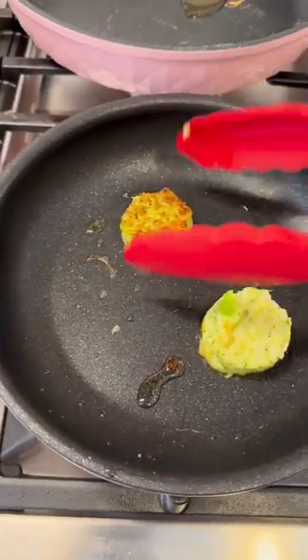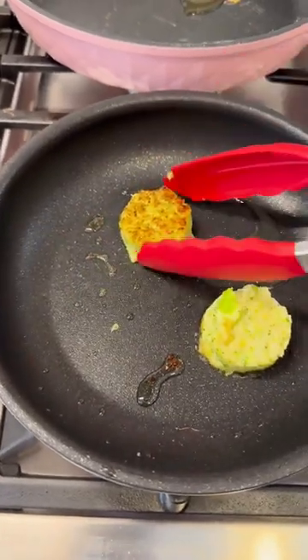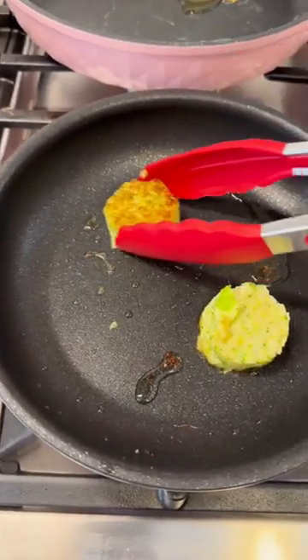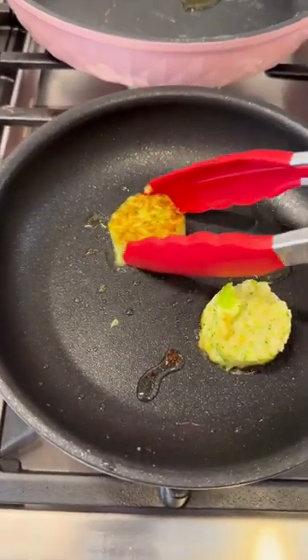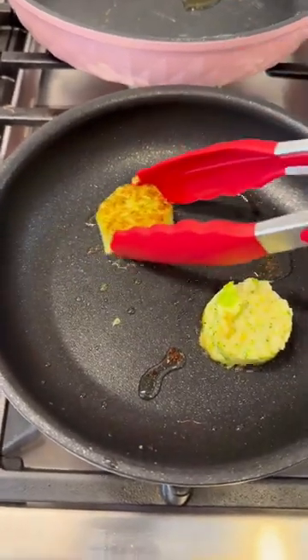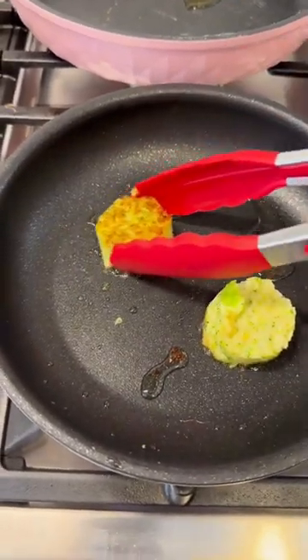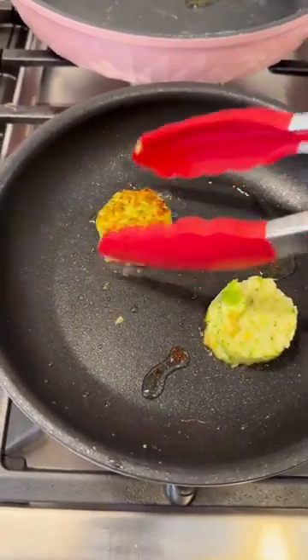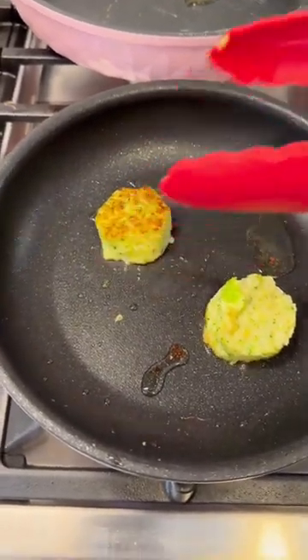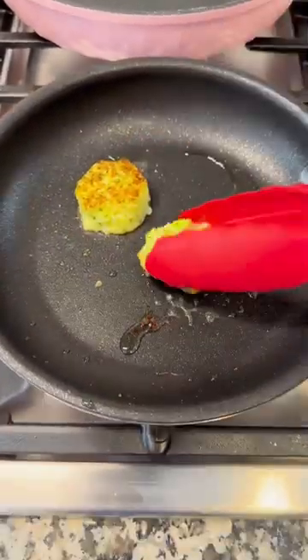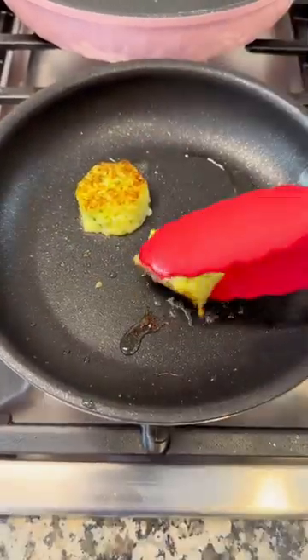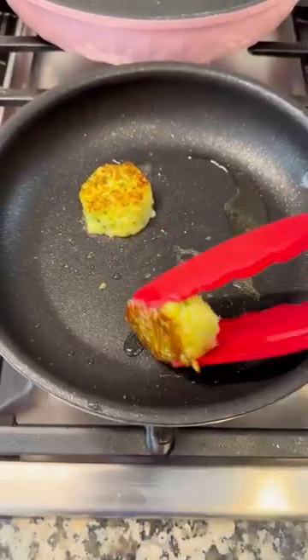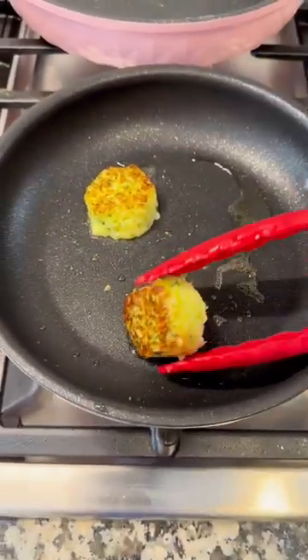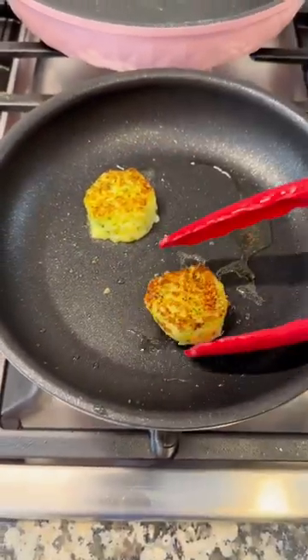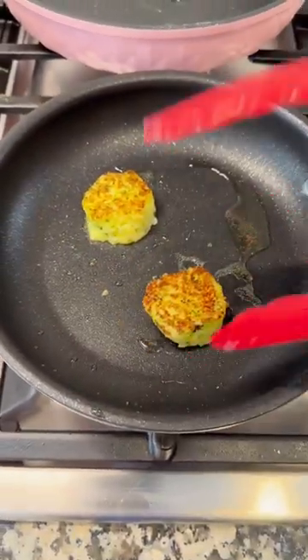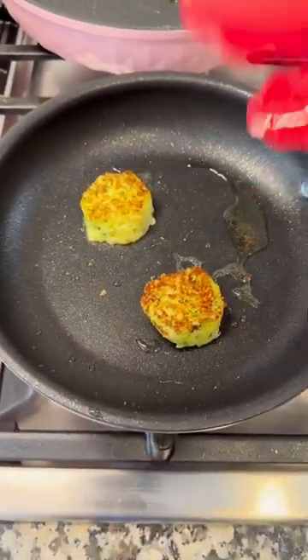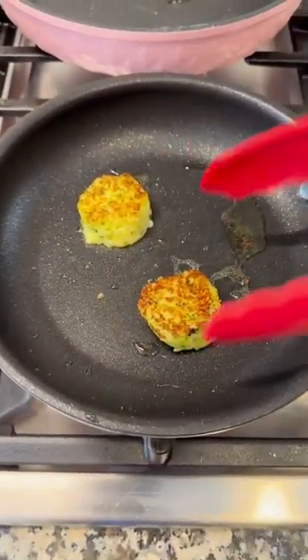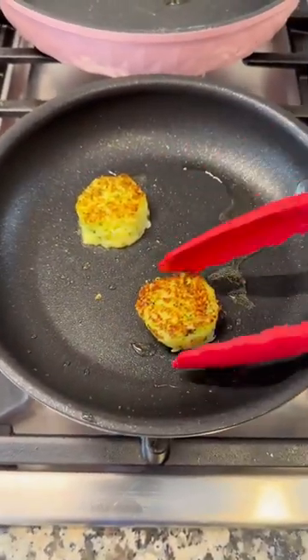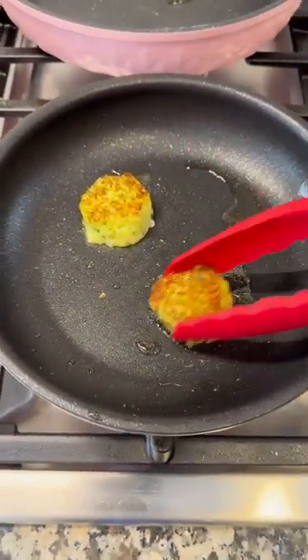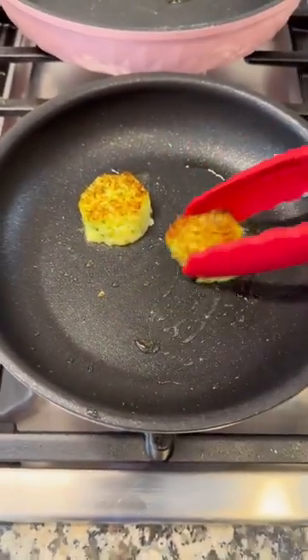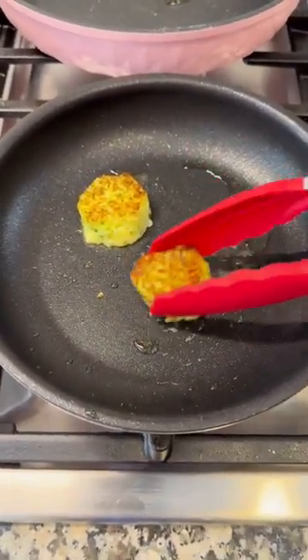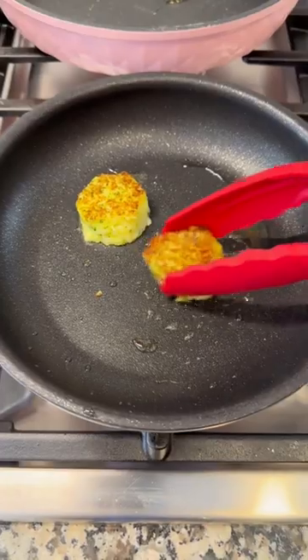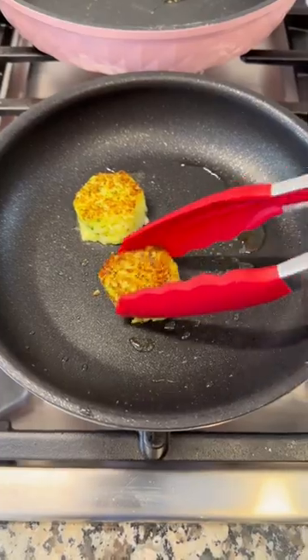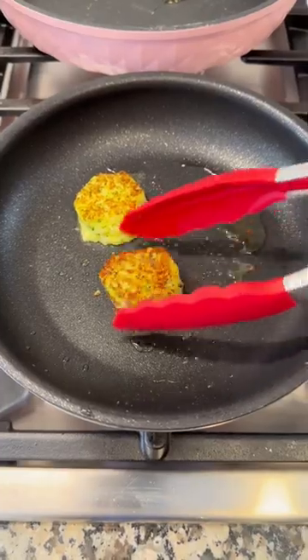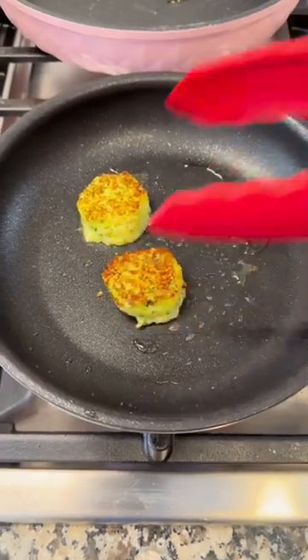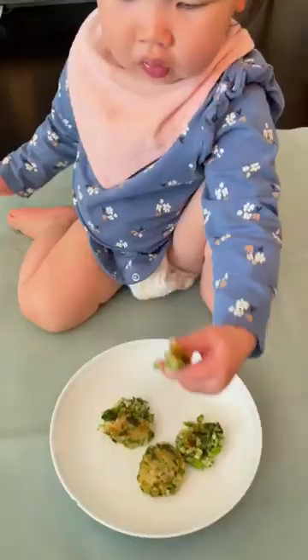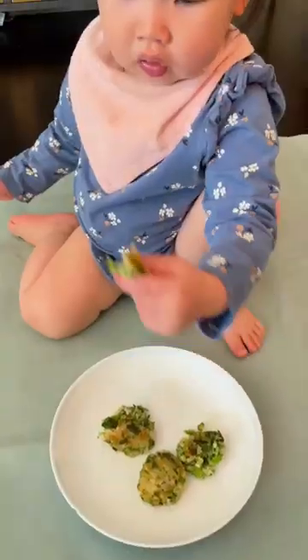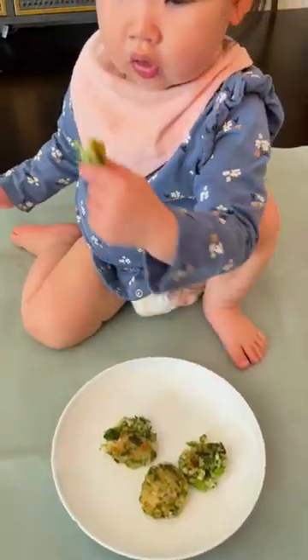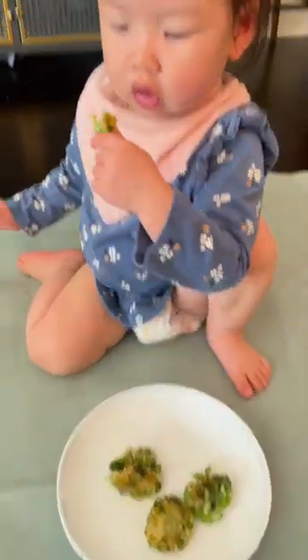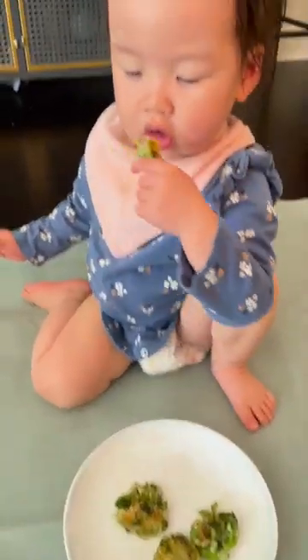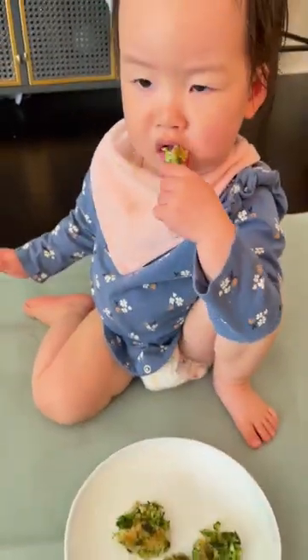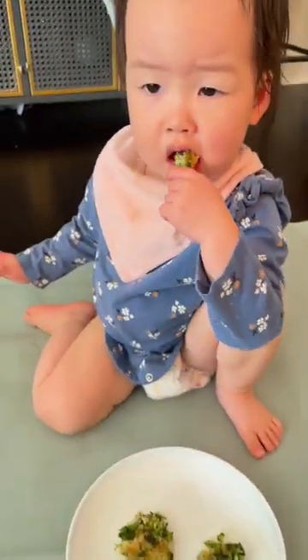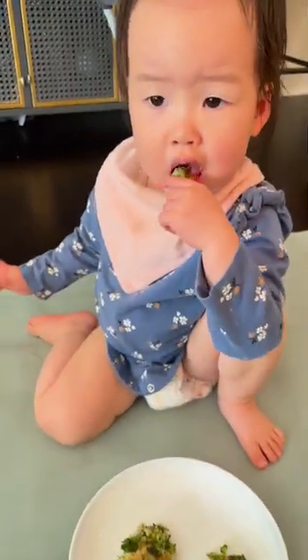Now I can simply oil a pan and fry these nuggets up fresh. Flip them over when they're golden brown on the bottom.